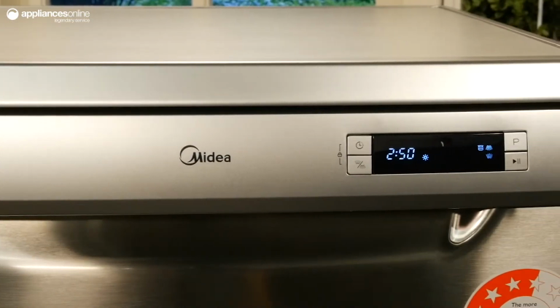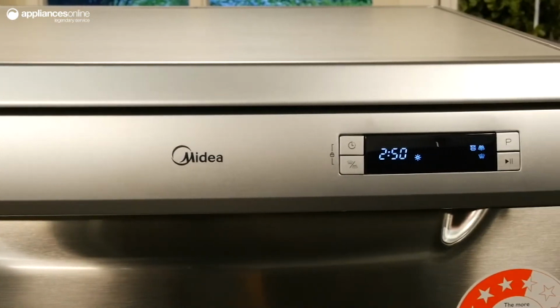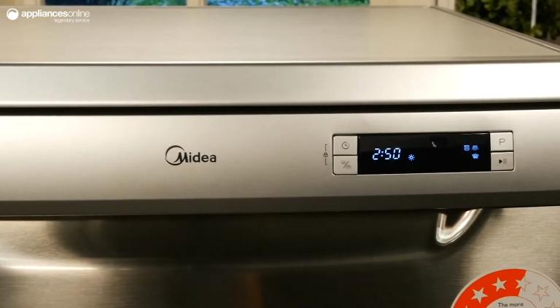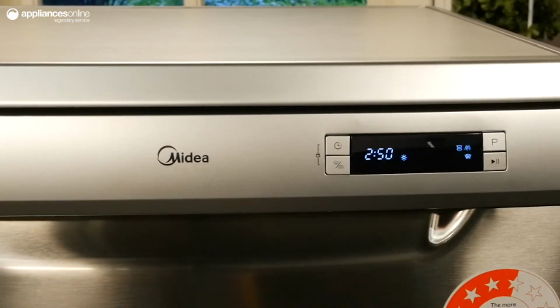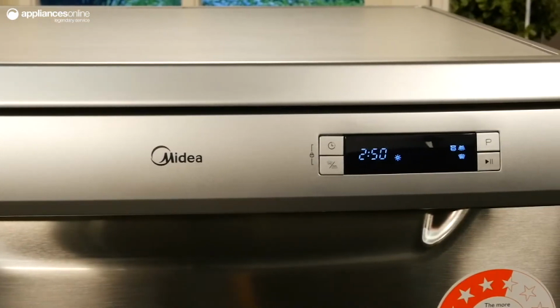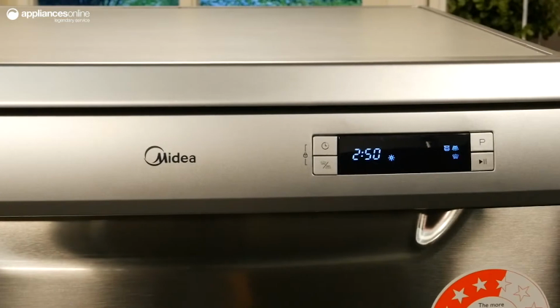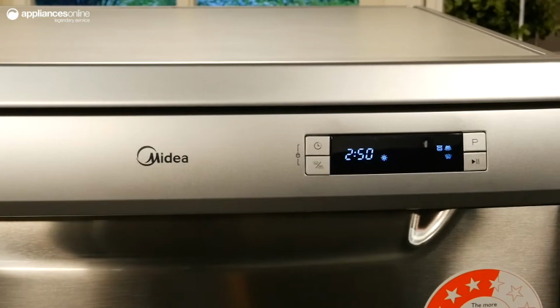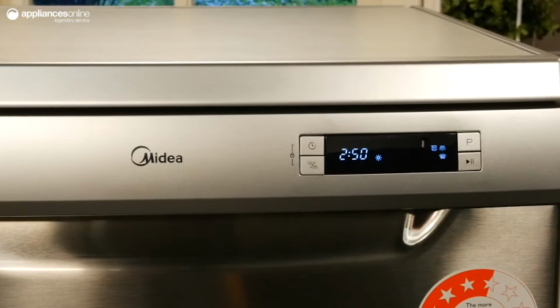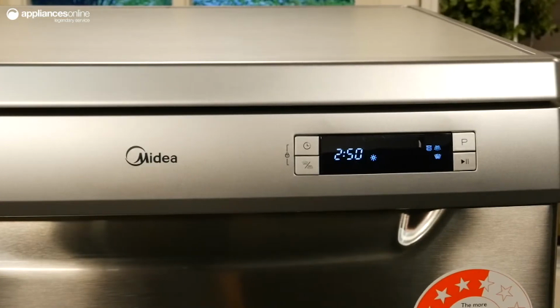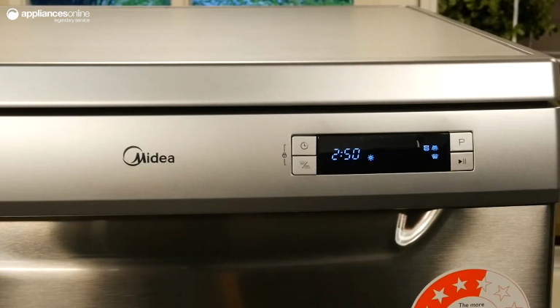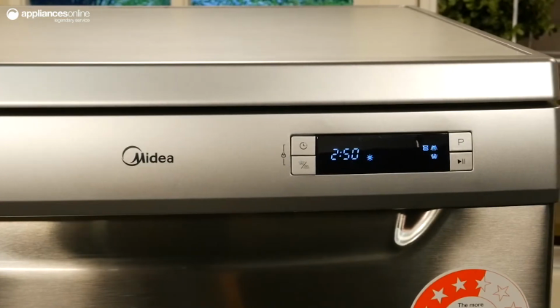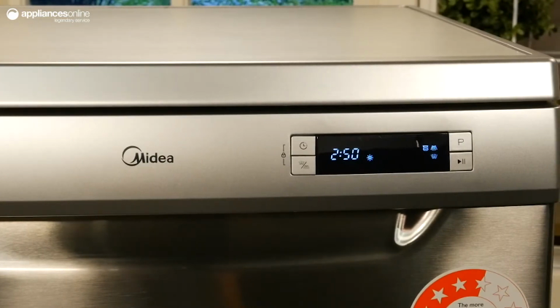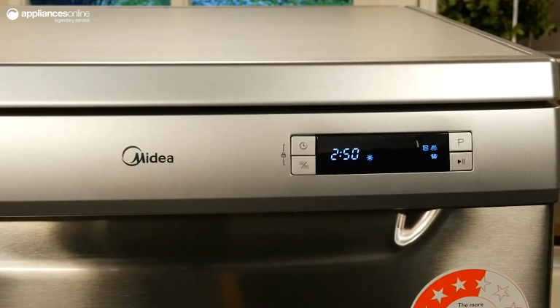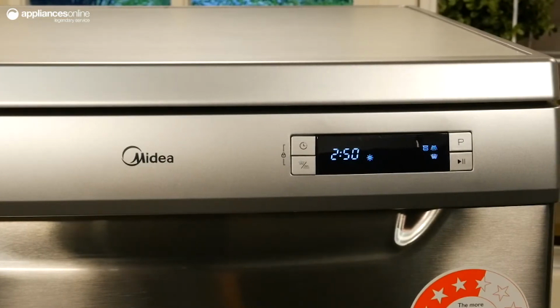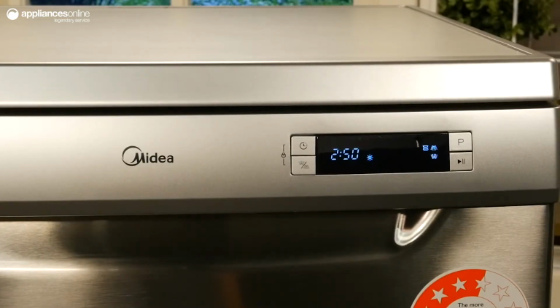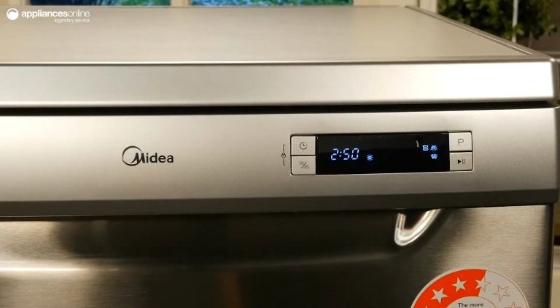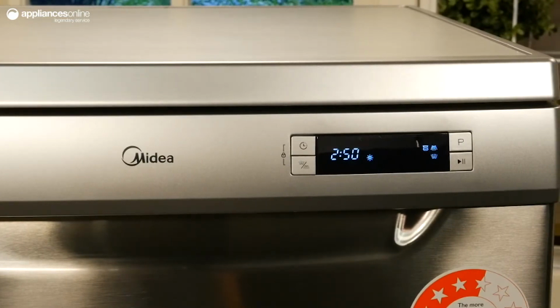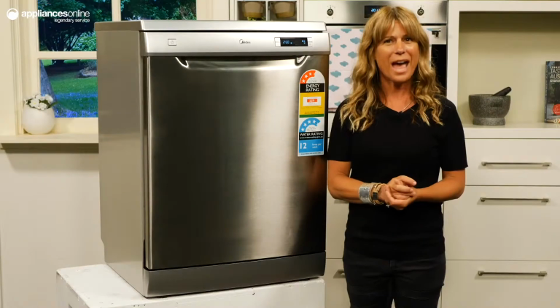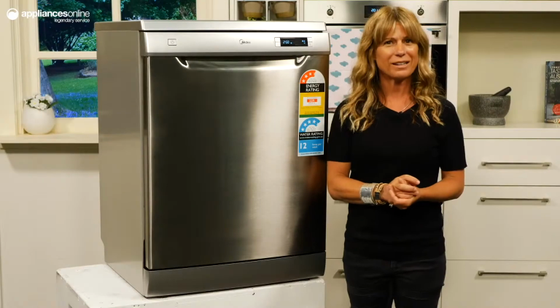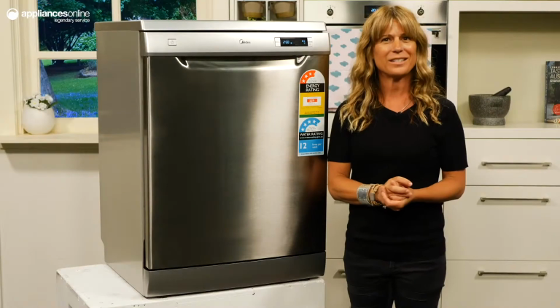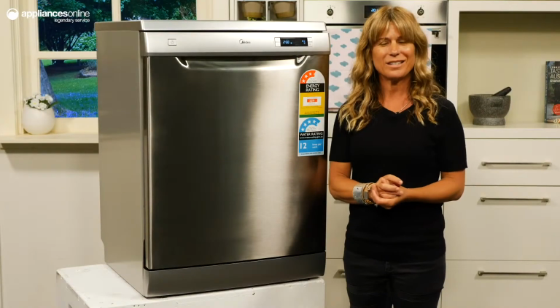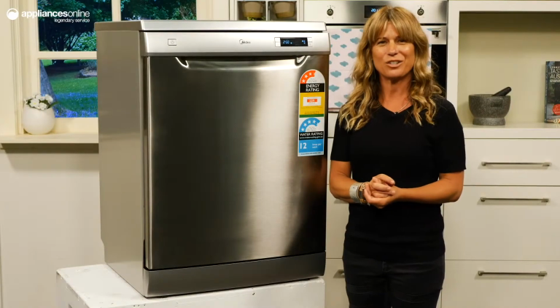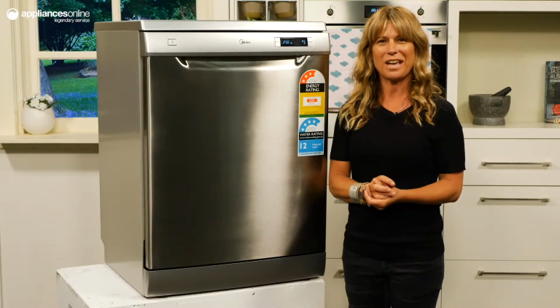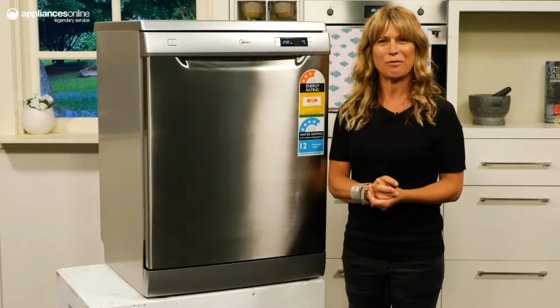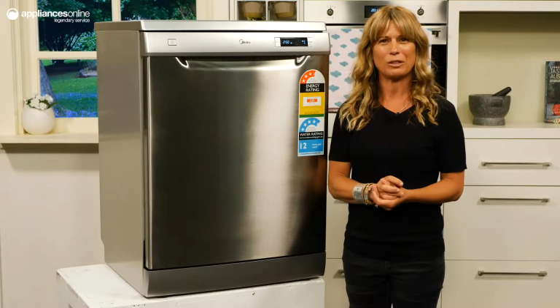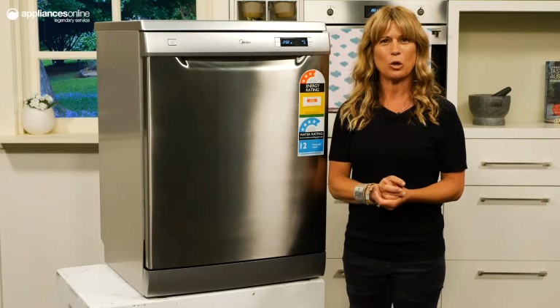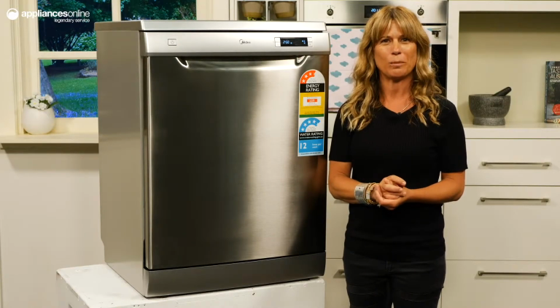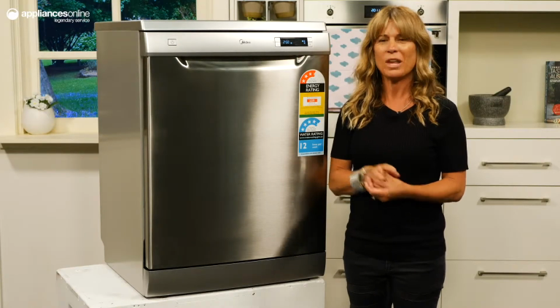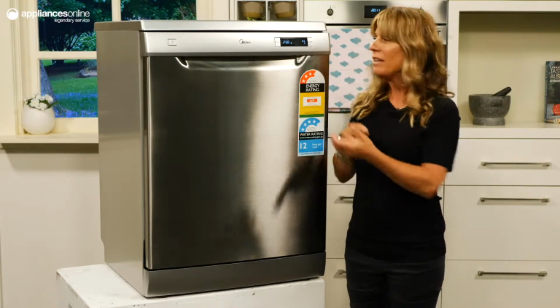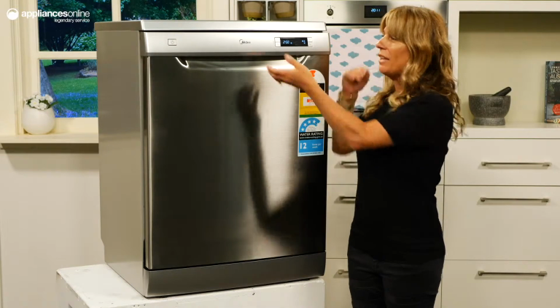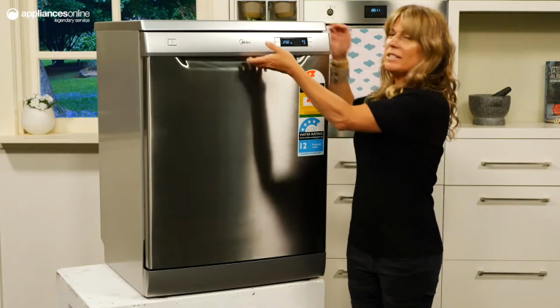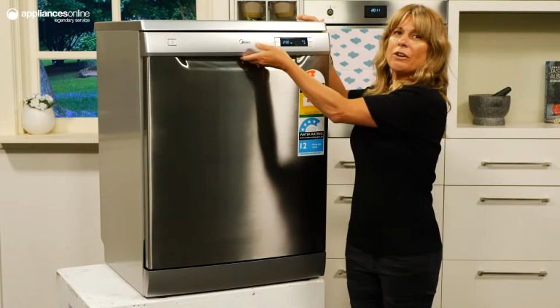For your convenience, the auto function can decide which program to run by analysing the dishes that have been loaded.